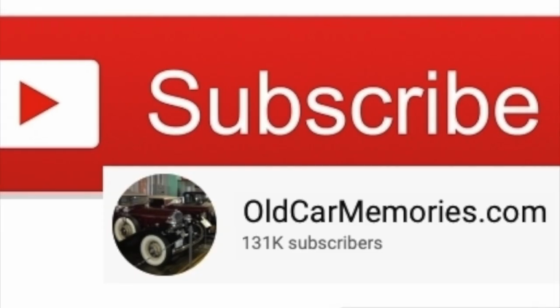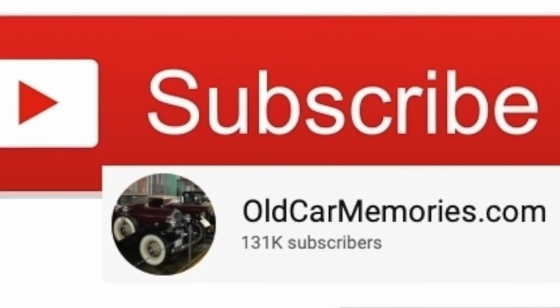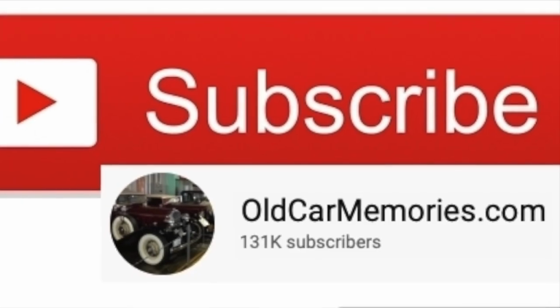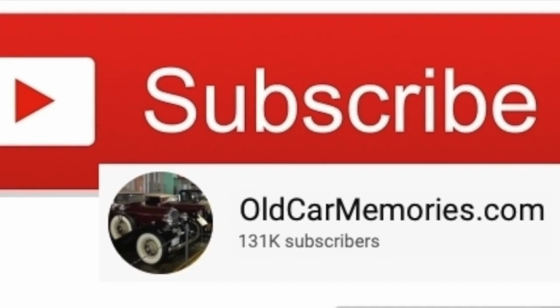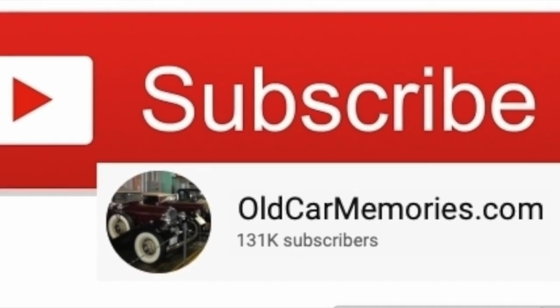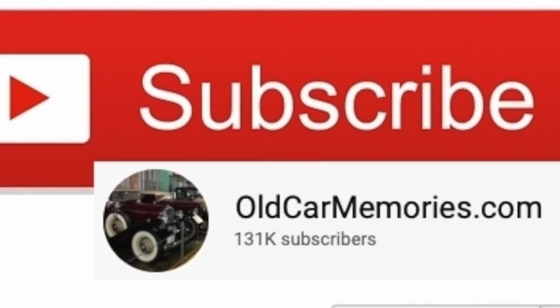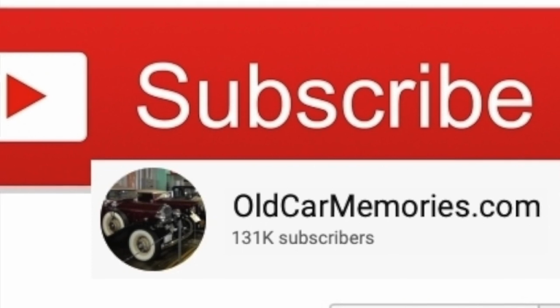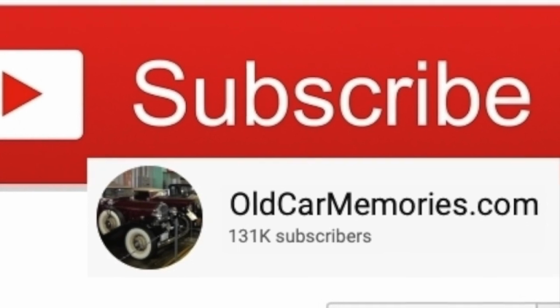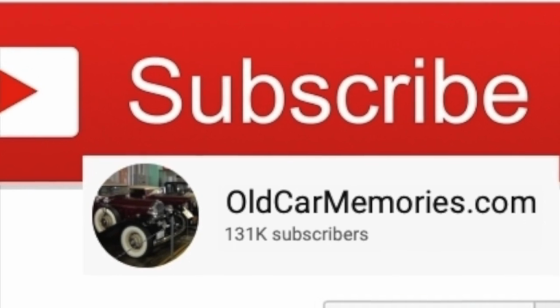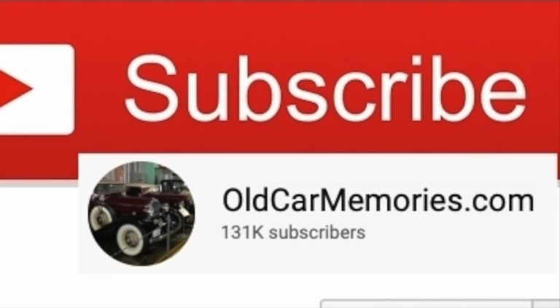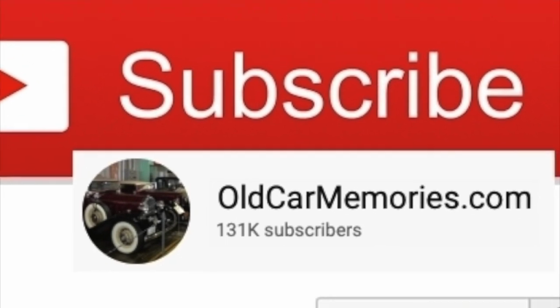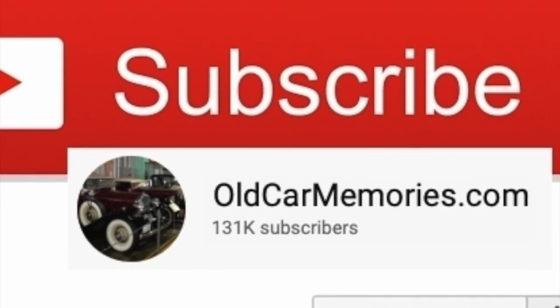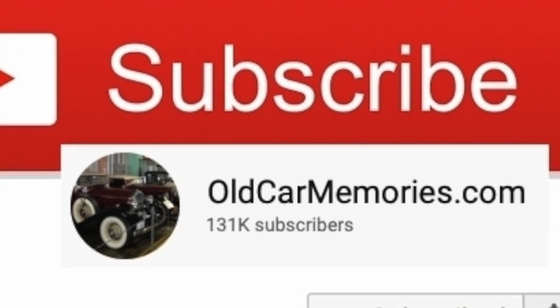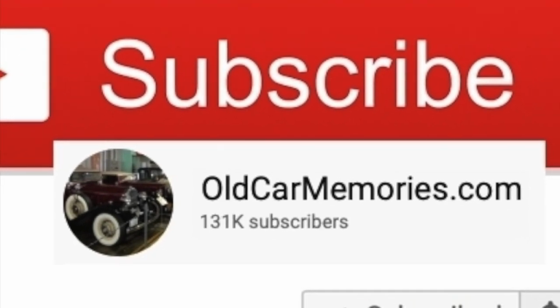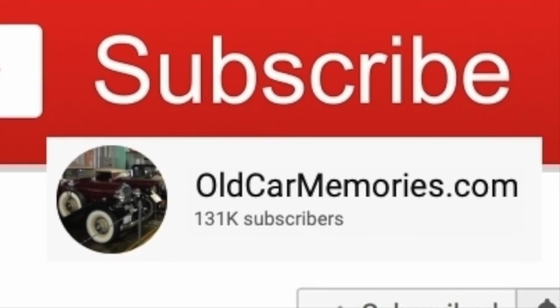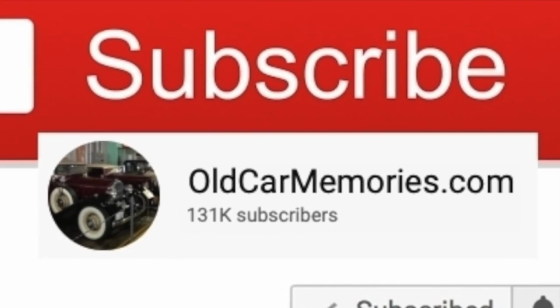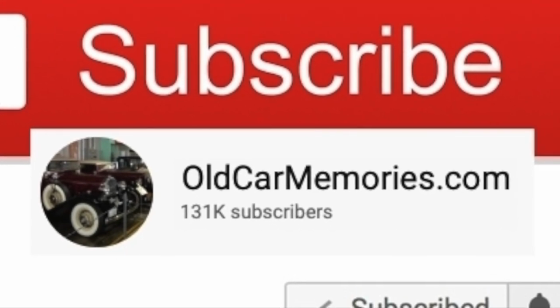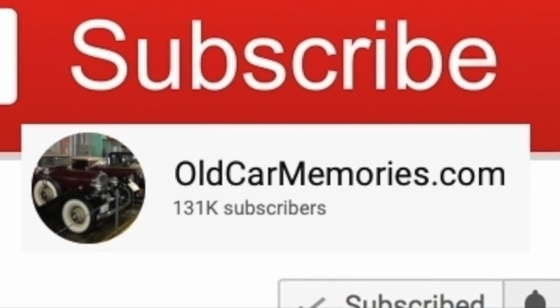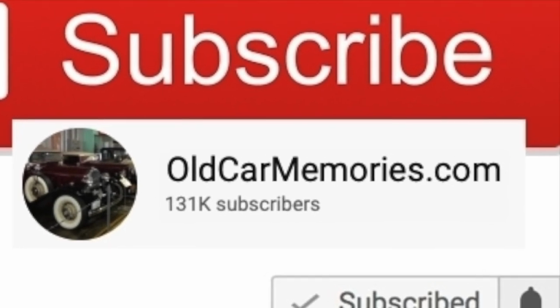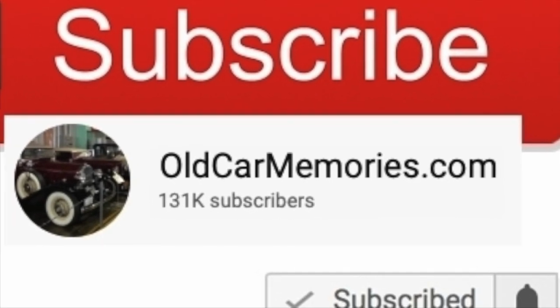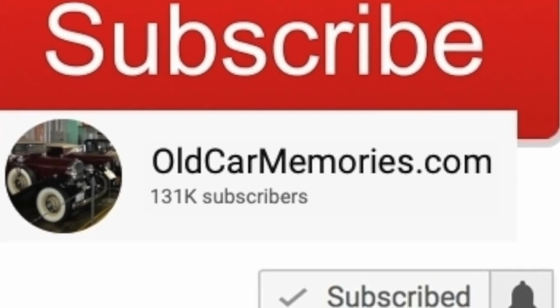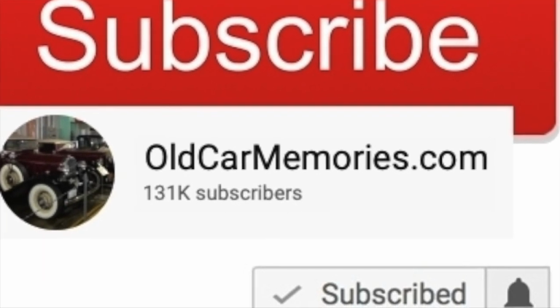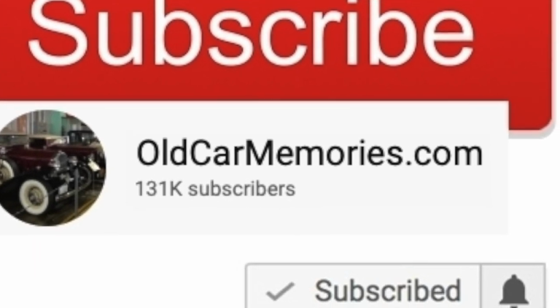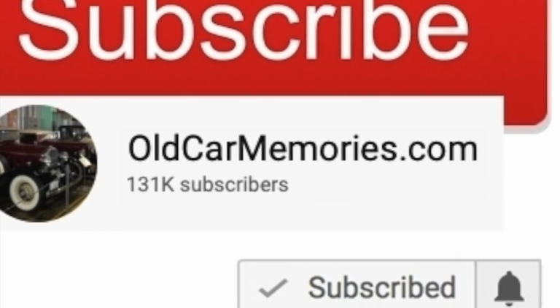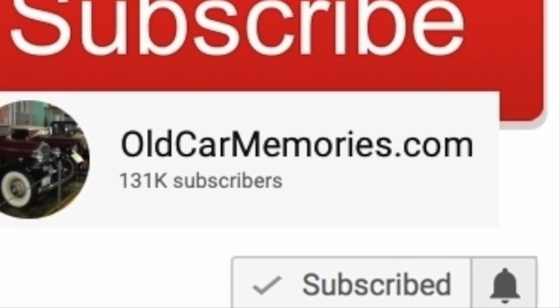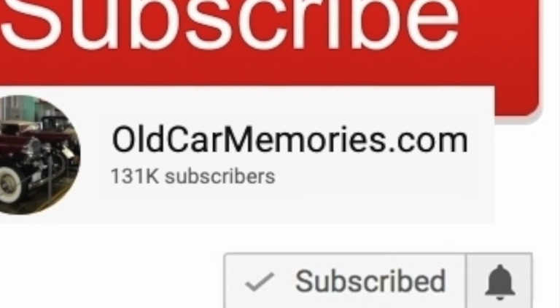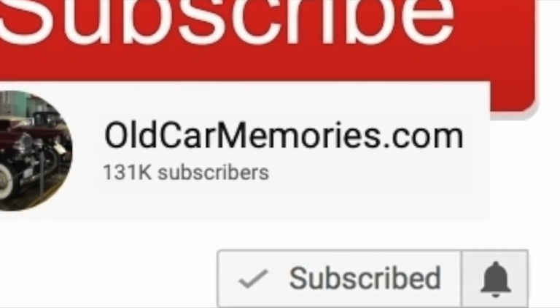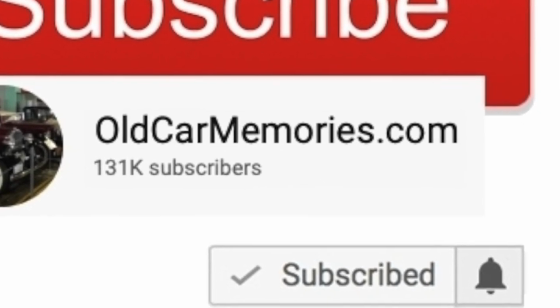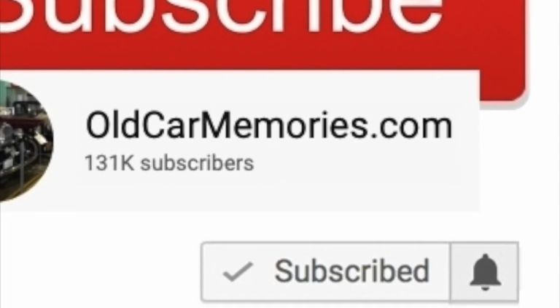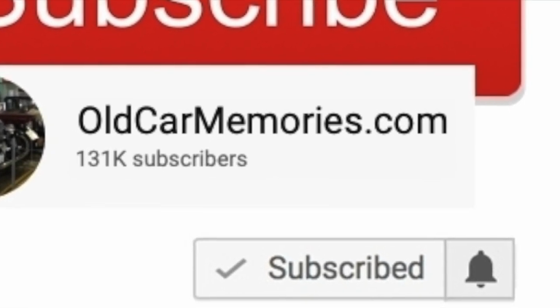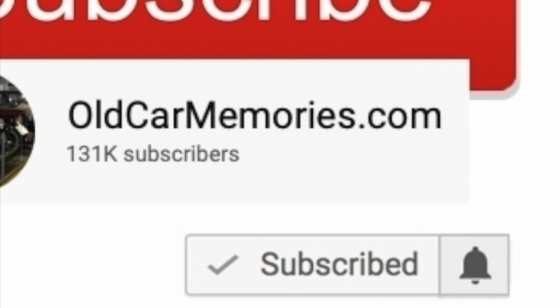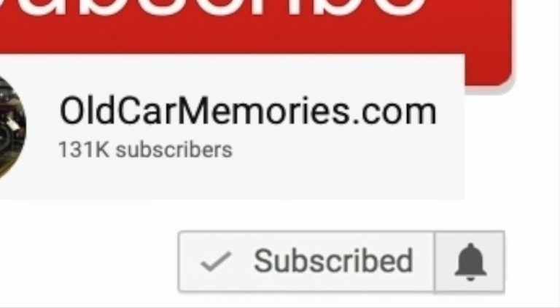Thank you so much for your support of this channel. Please subscribe since your support is the reason this channel is a success. Make sure to click on the bell icon so that you never miss a new video release.